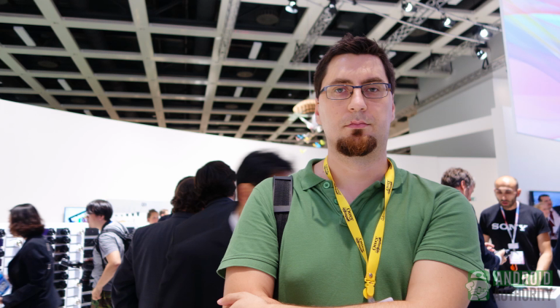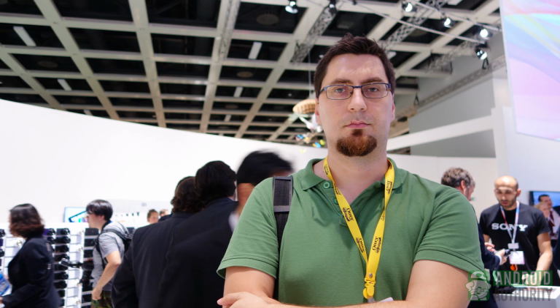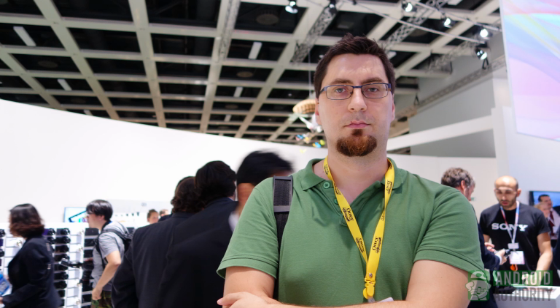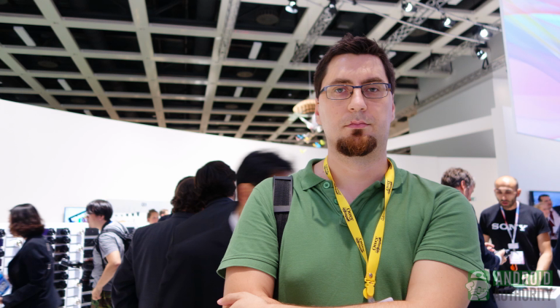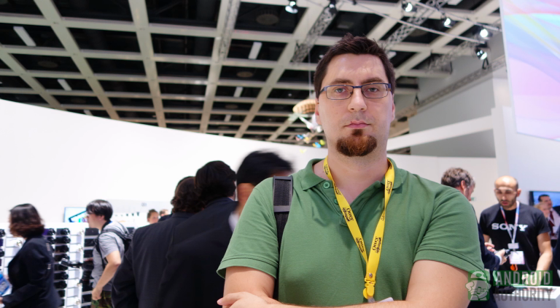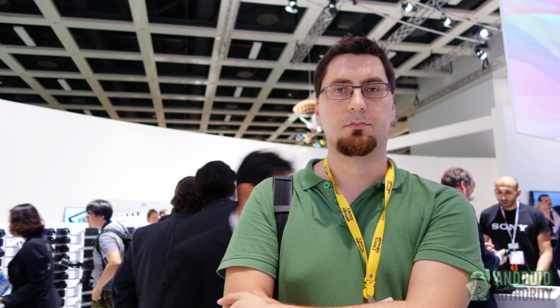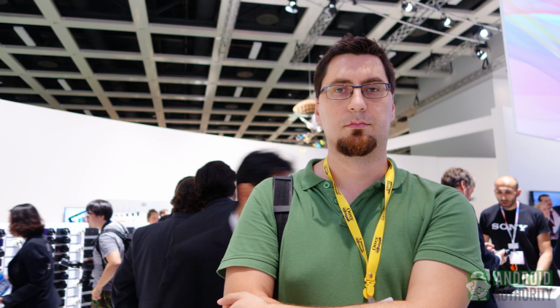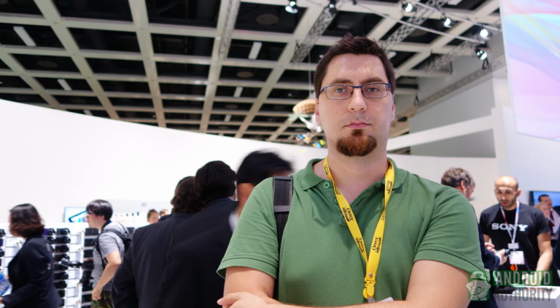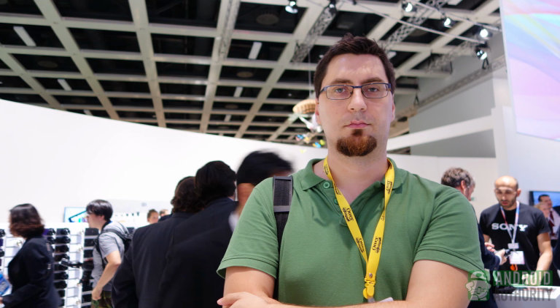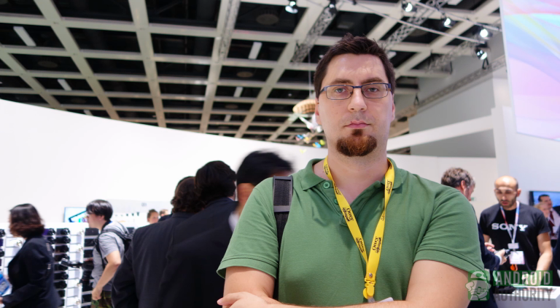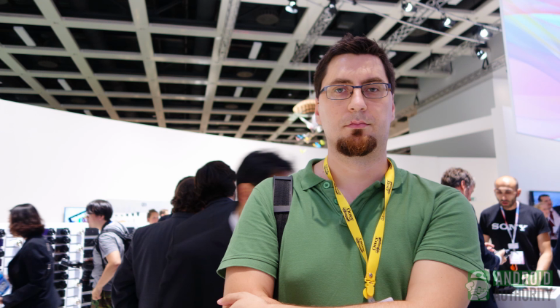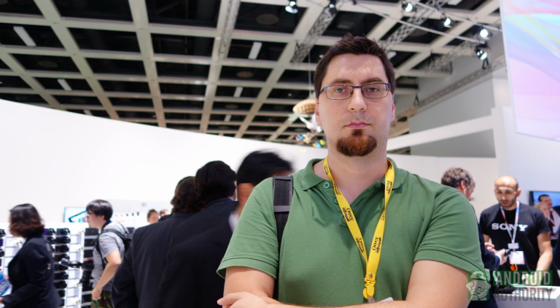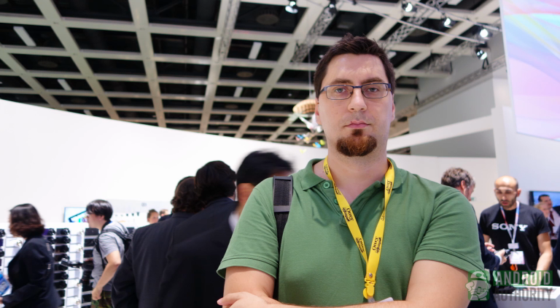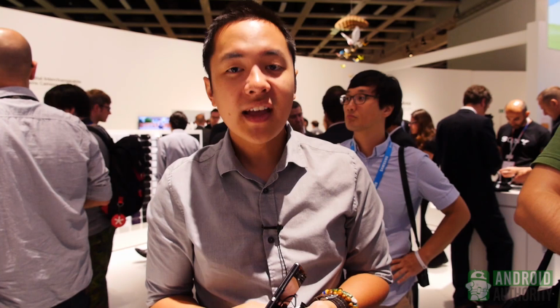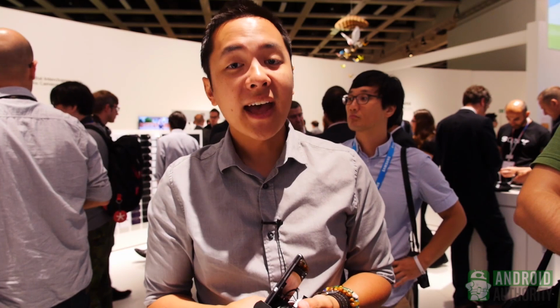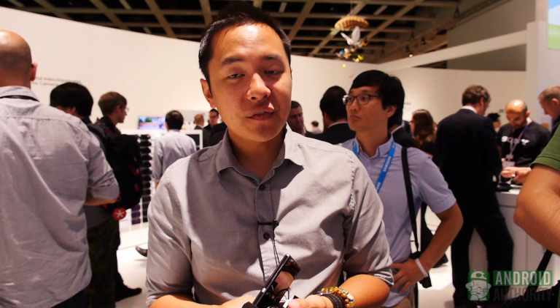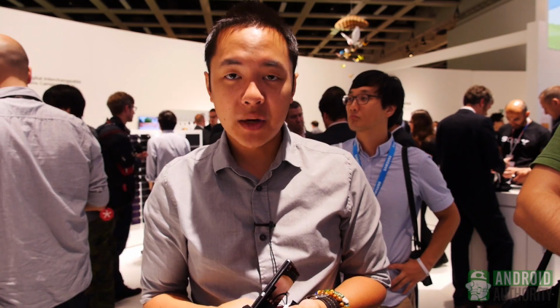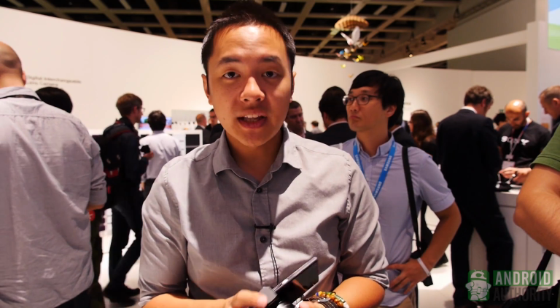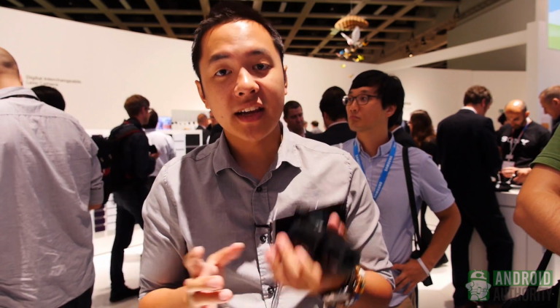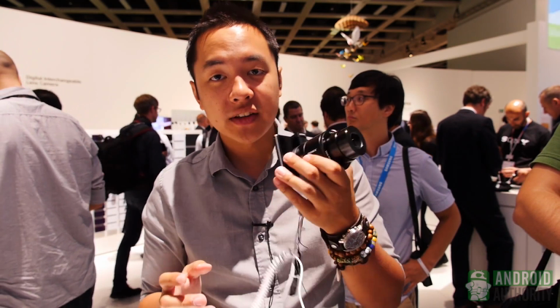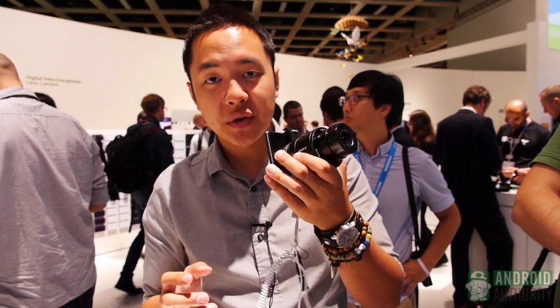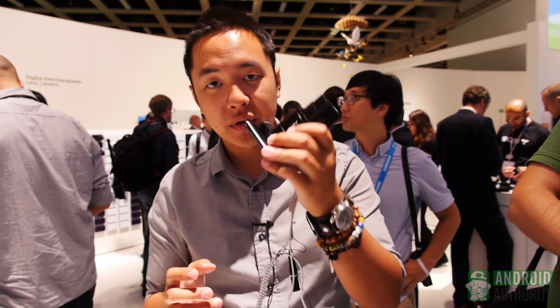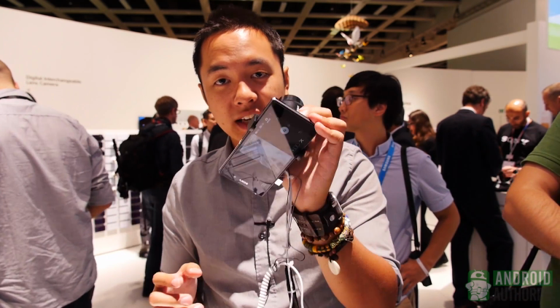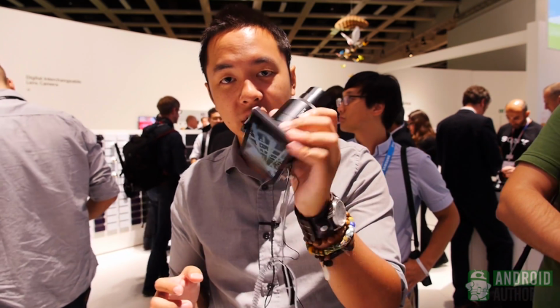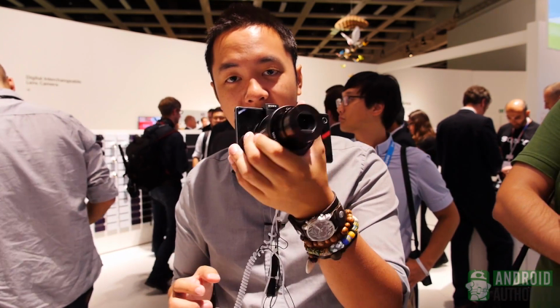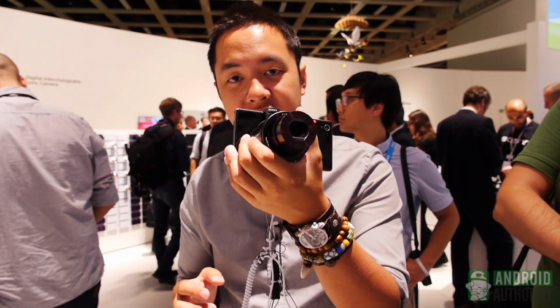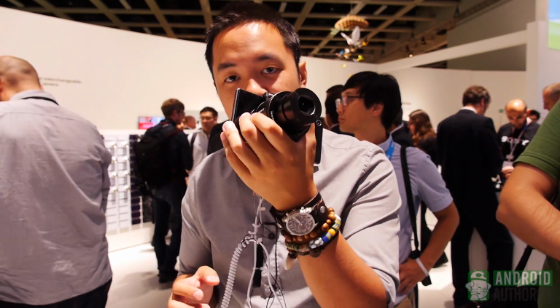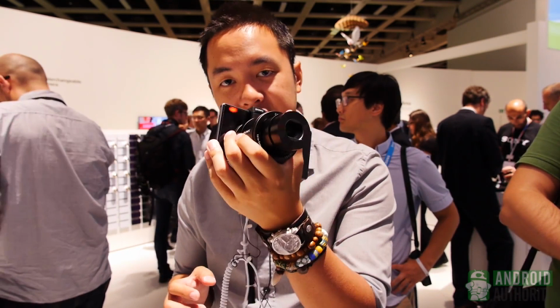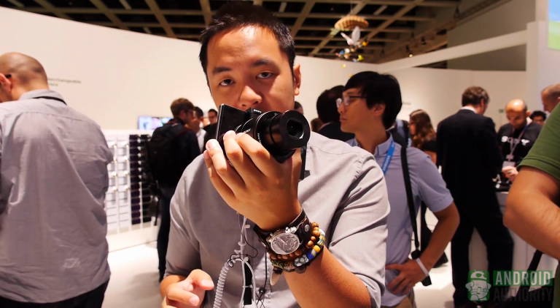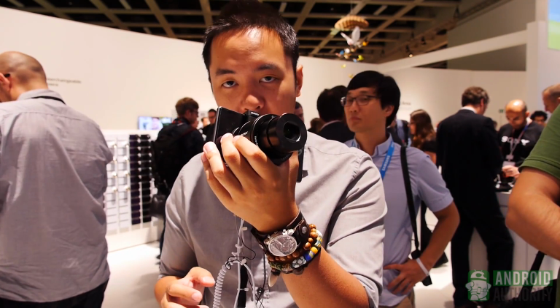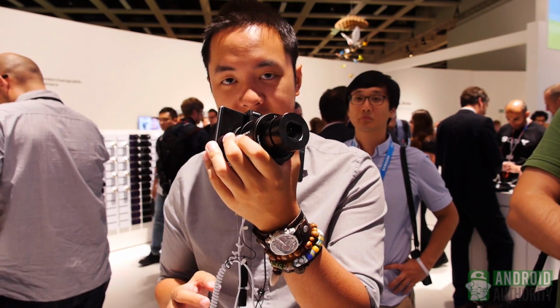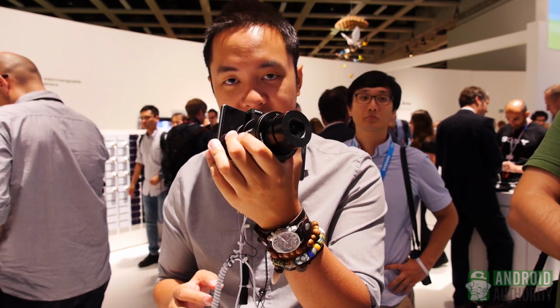For now, stay tuned to Android Authority — we're live here at IFA in Berlin at the Sony booth, taking a look at the Sony QX lenses.